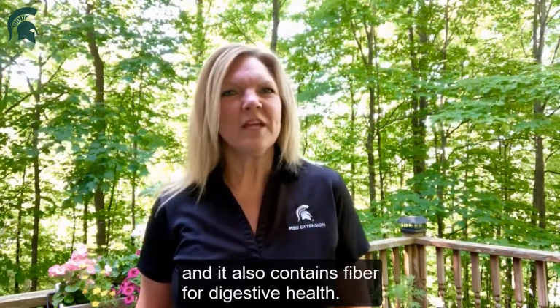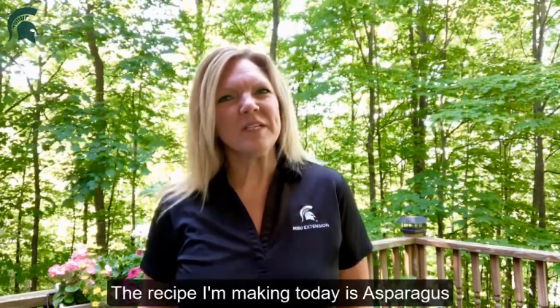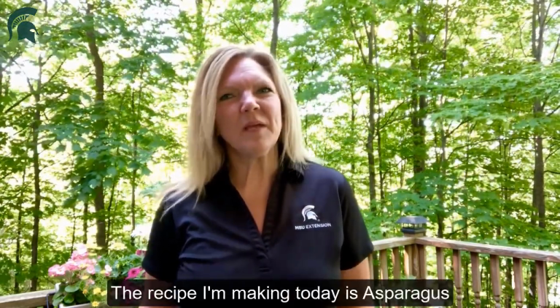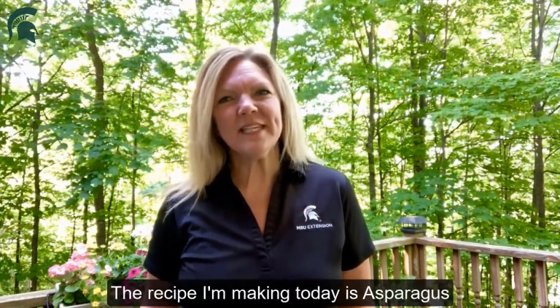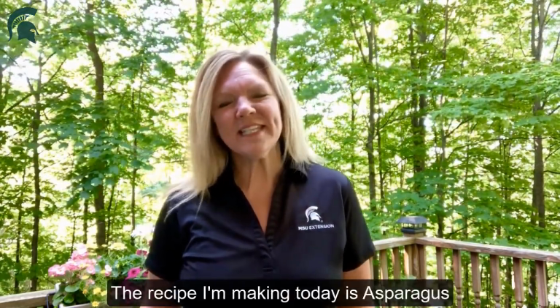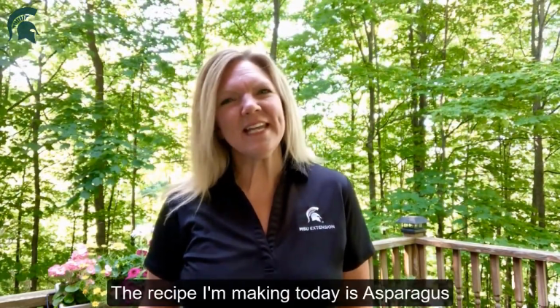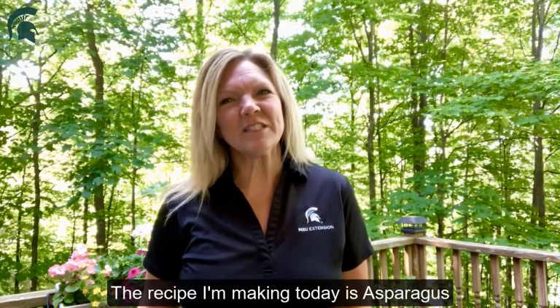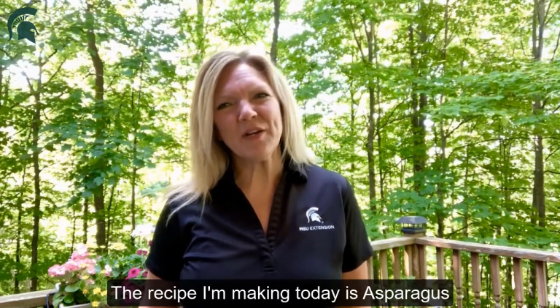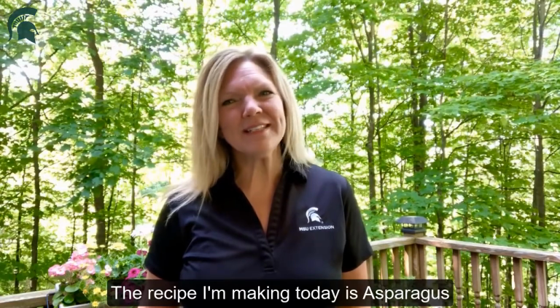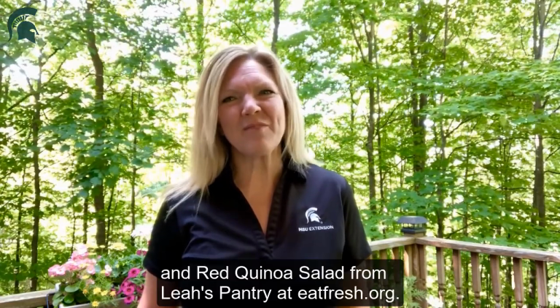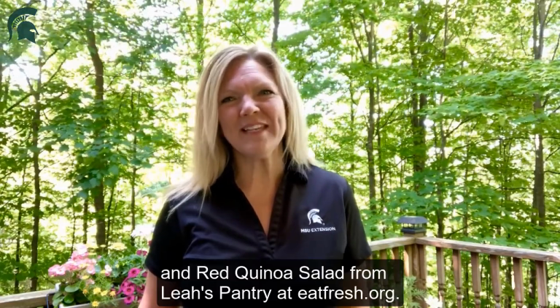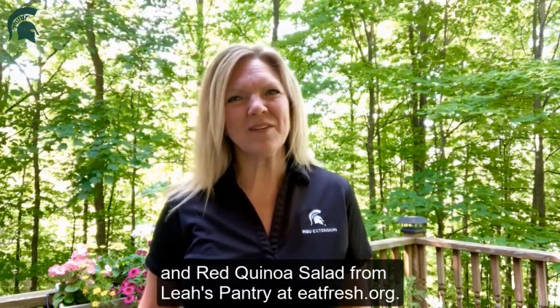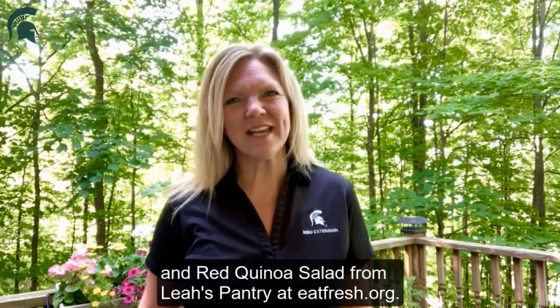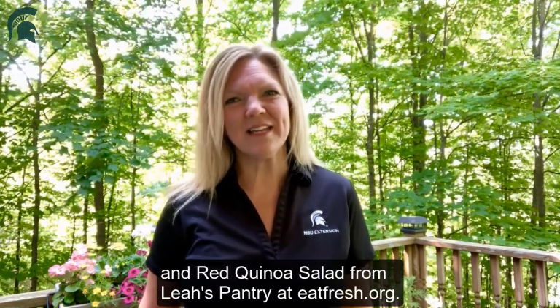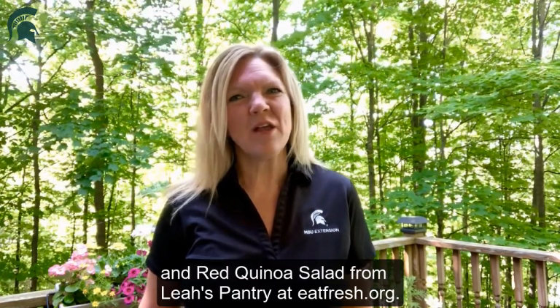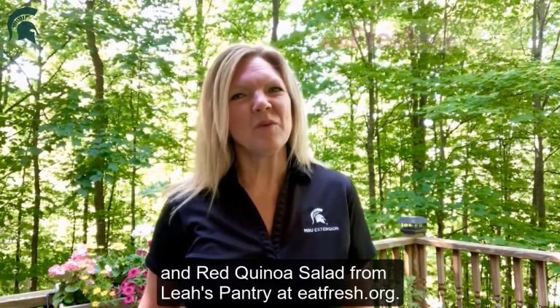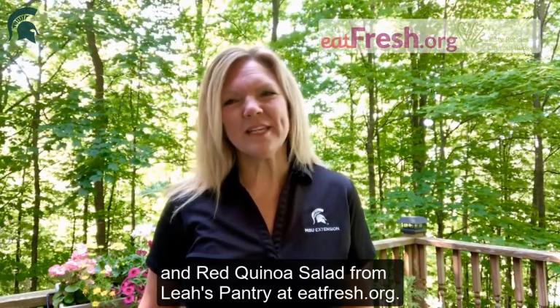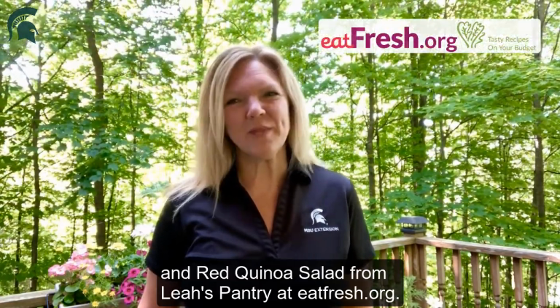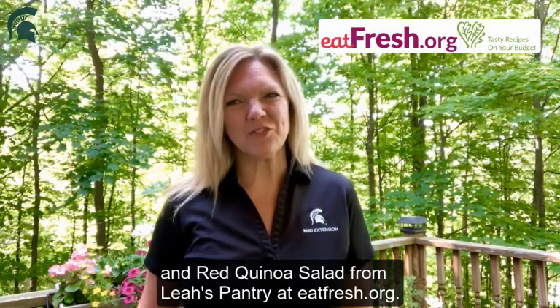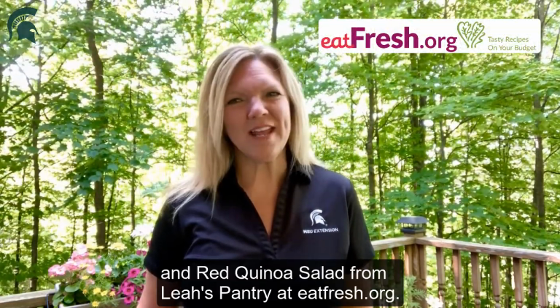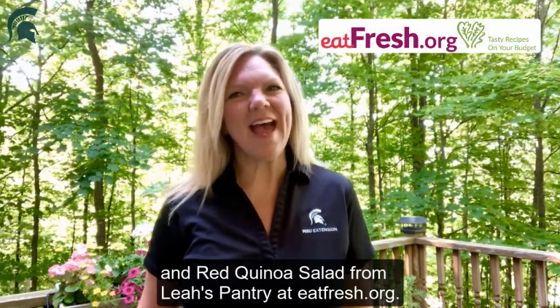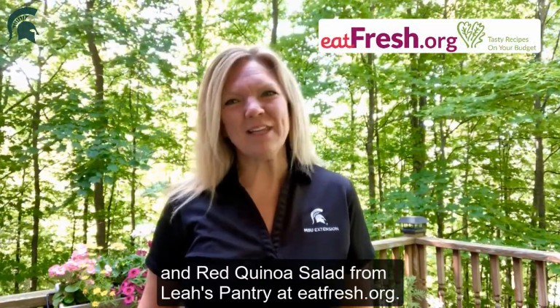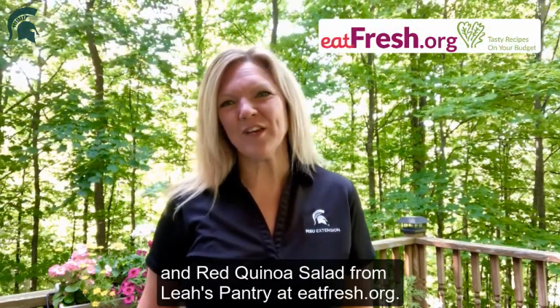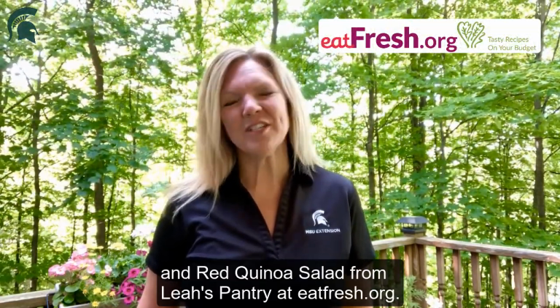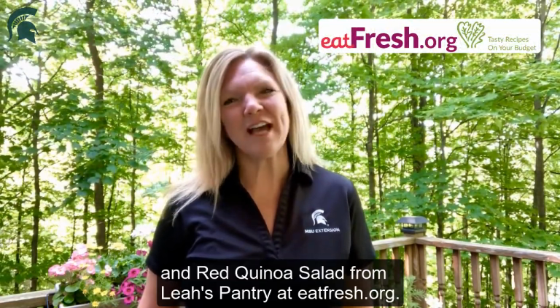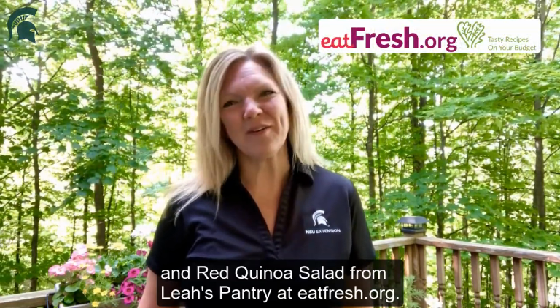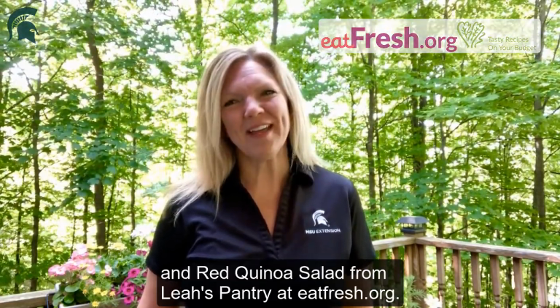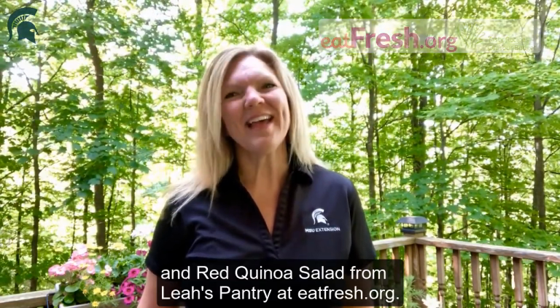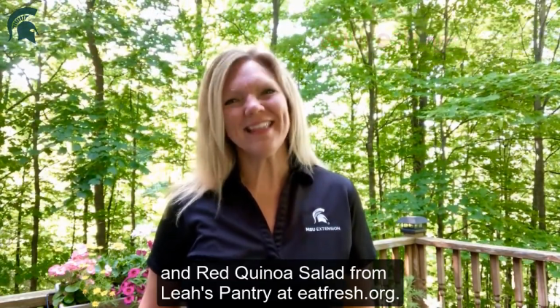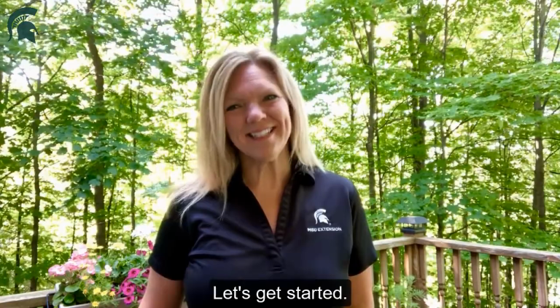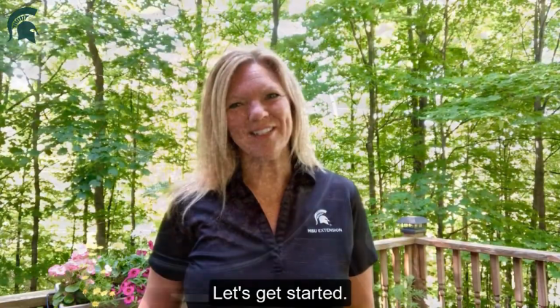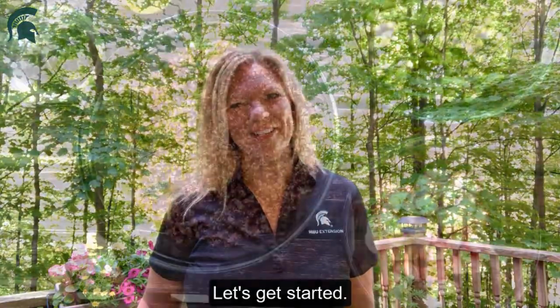The recipe I'm making today is asparagus and red quinoa salad from Leah's Pantry at eatfresh.org. Let's get started.